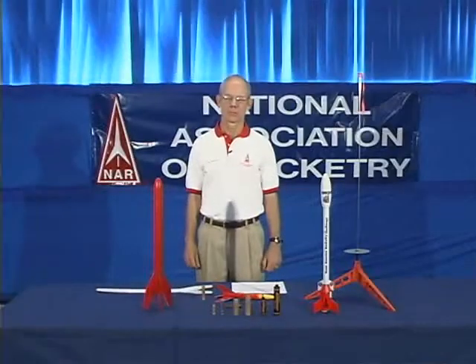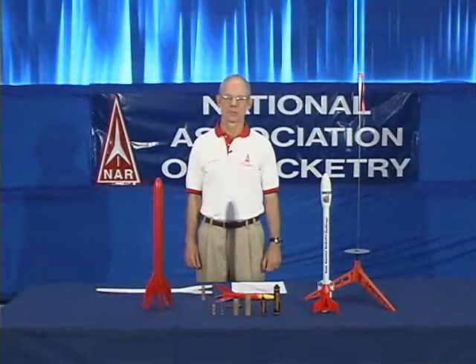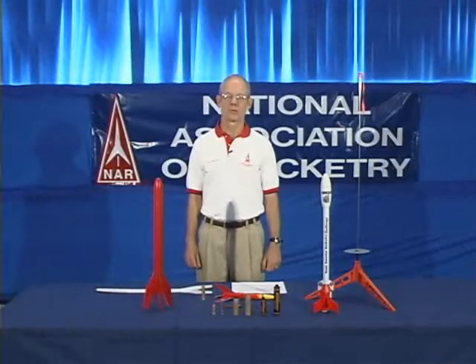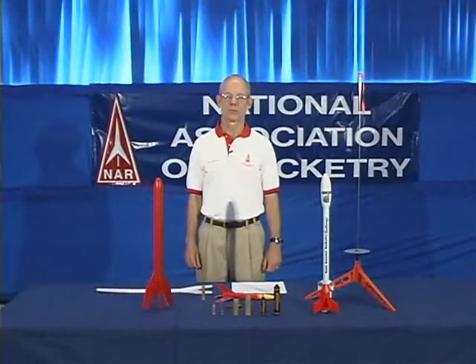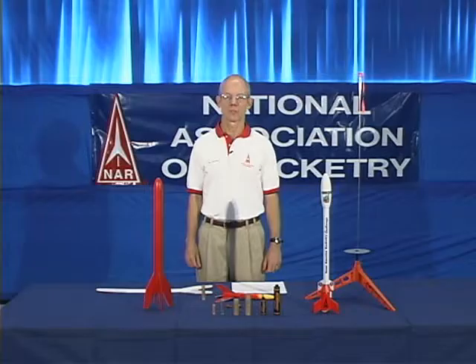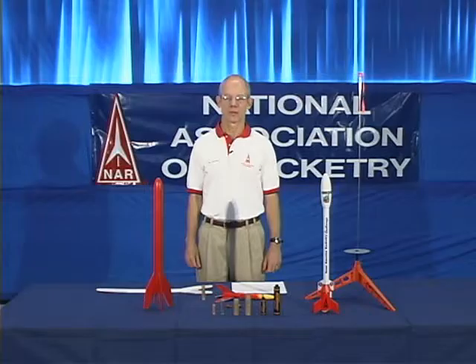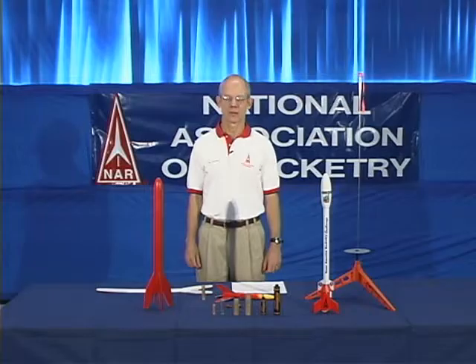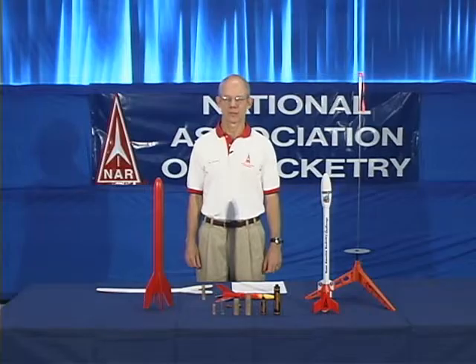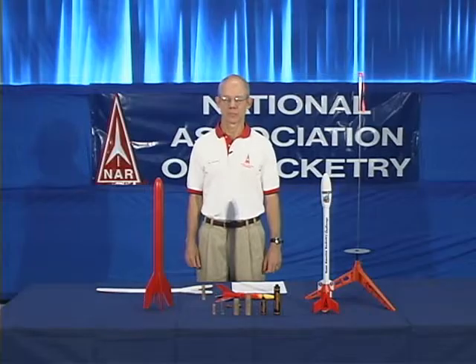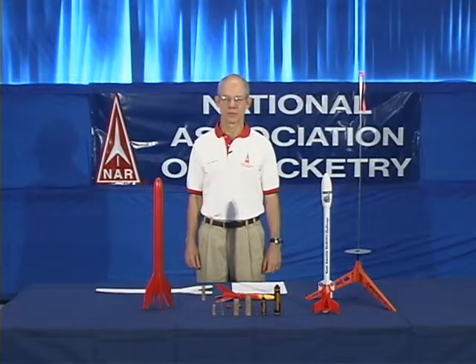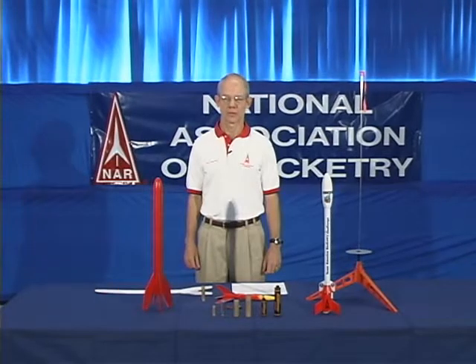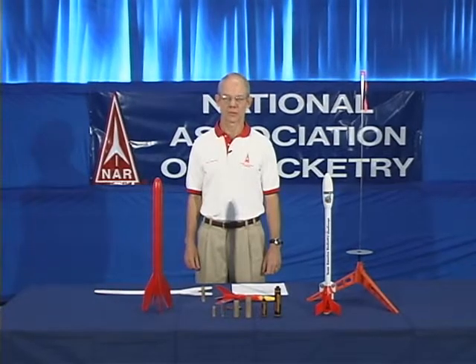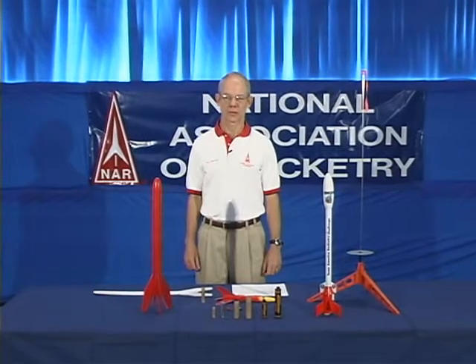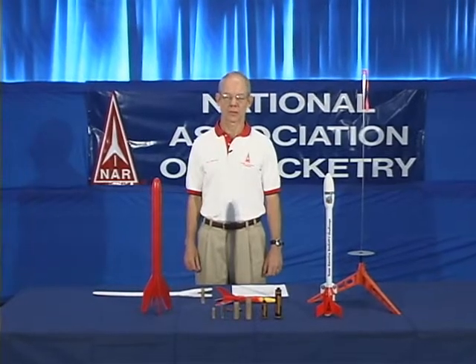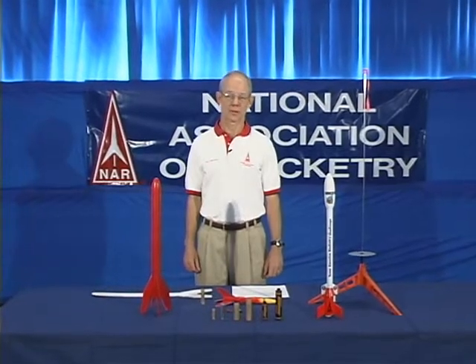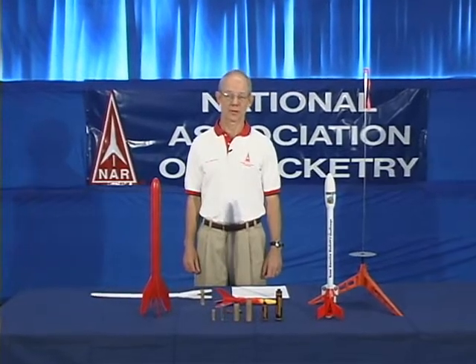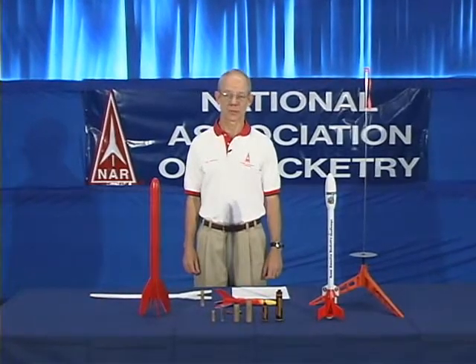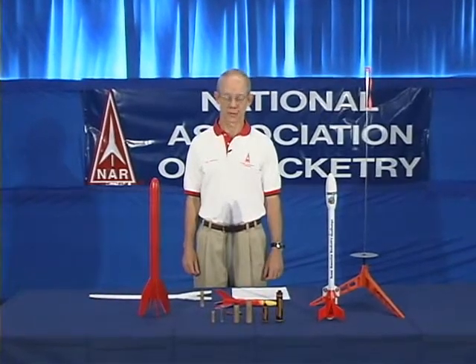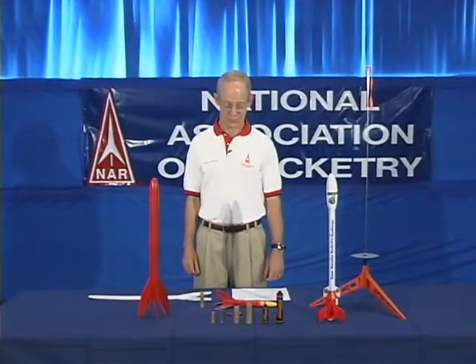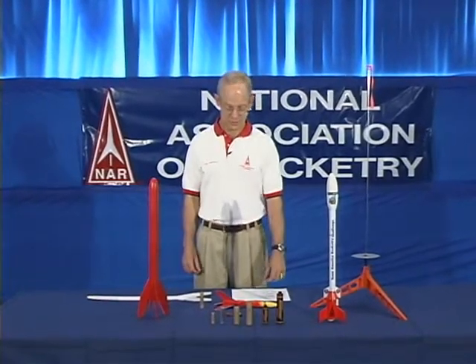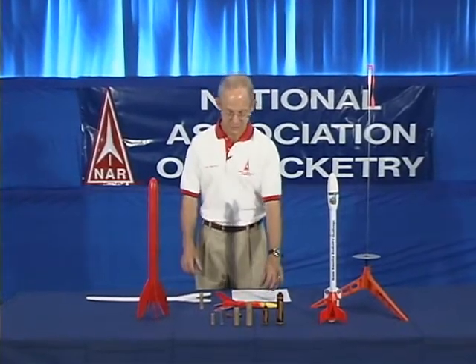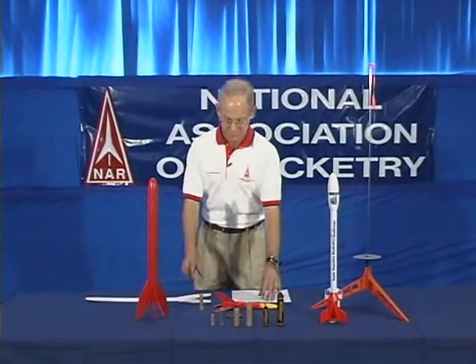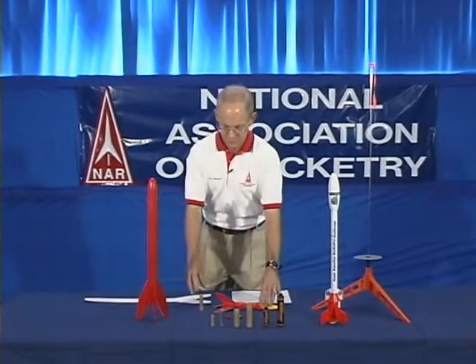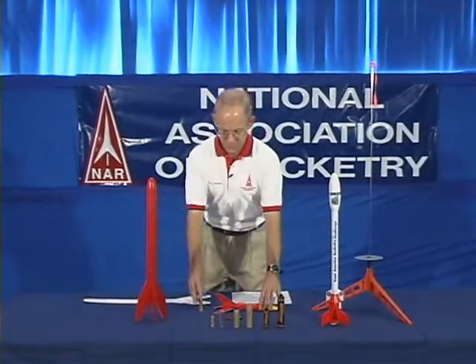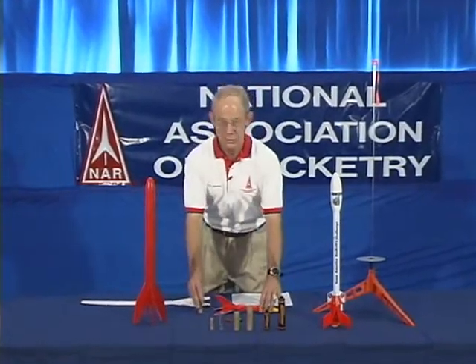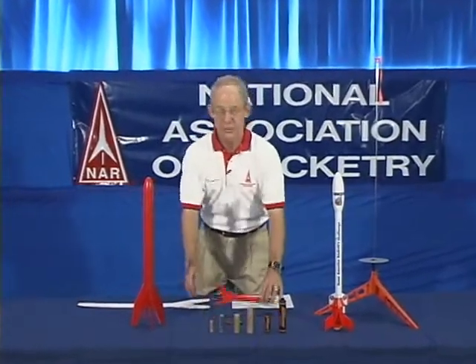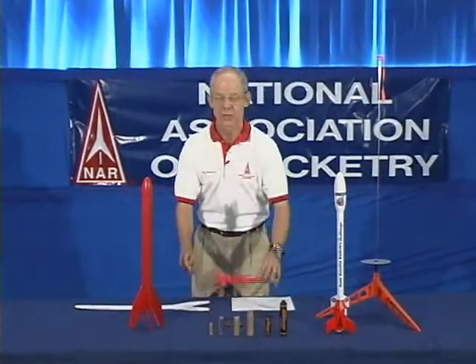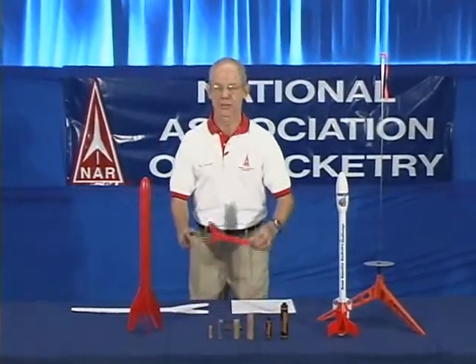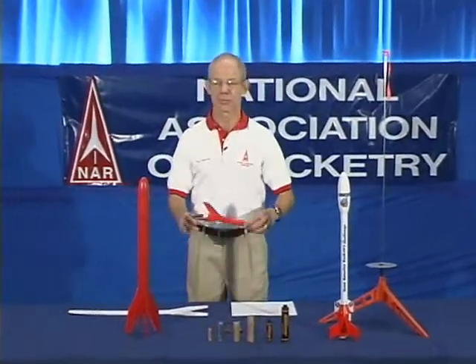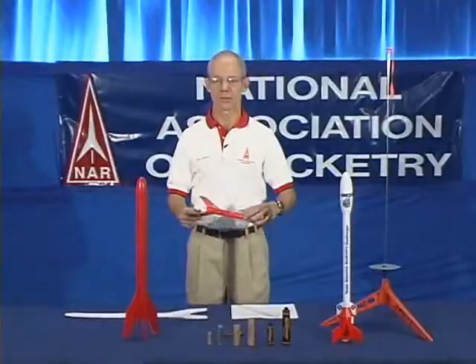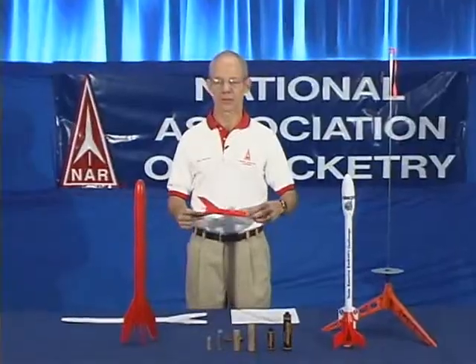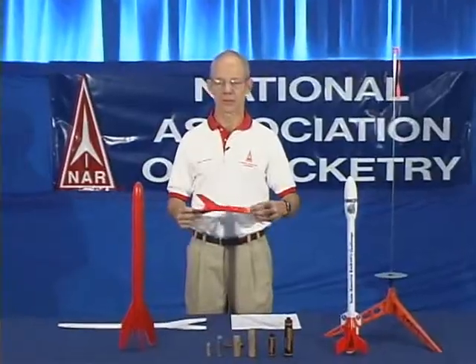Before you can build a model rocket, it's important that you understand how a model rocket works. Let's start by explaining a basic model rocket.